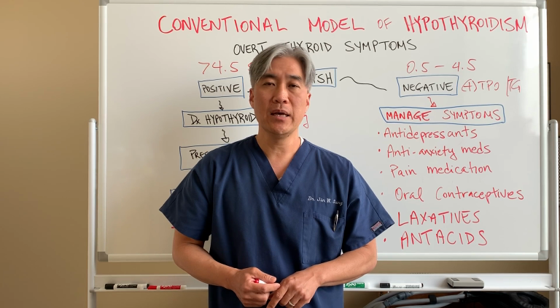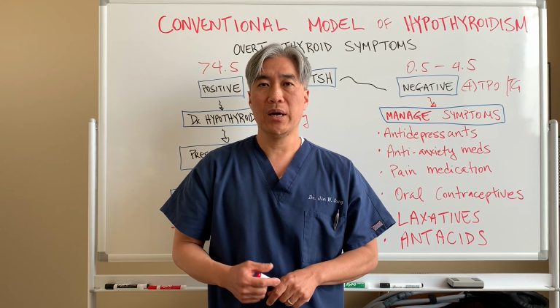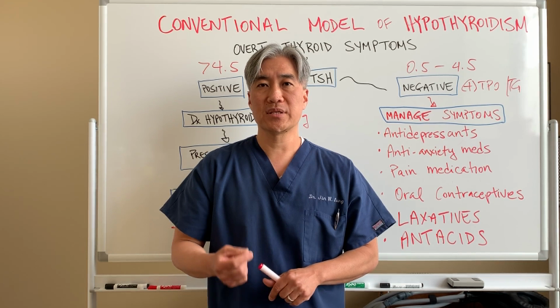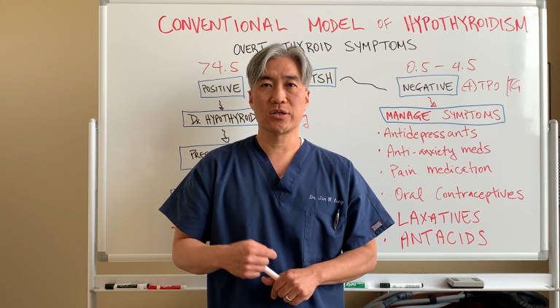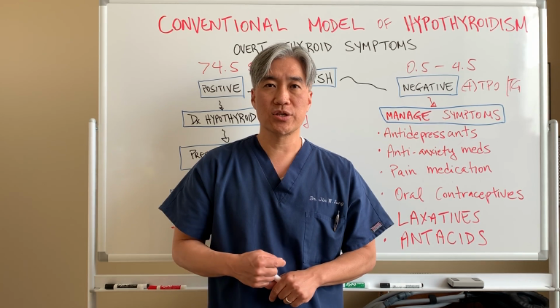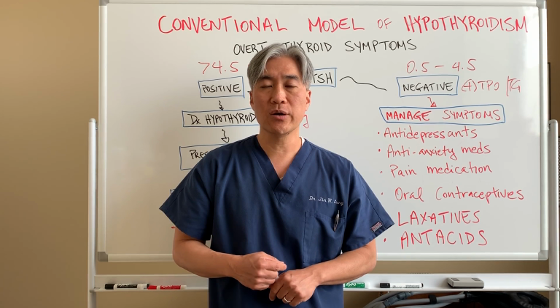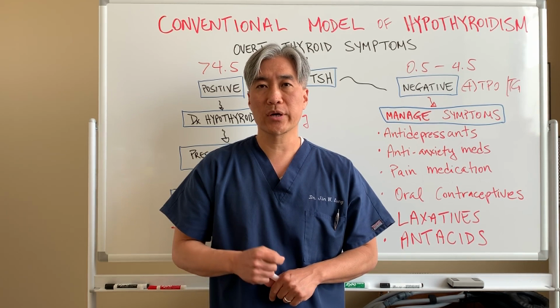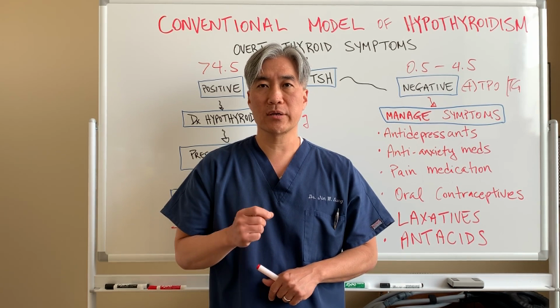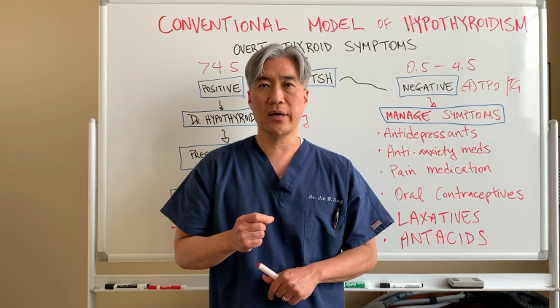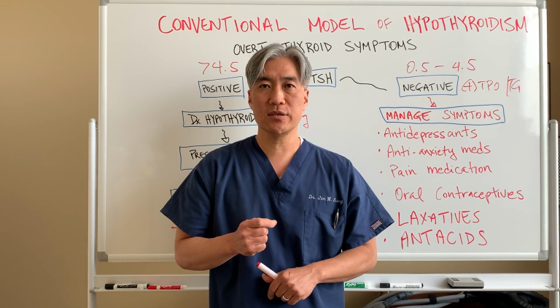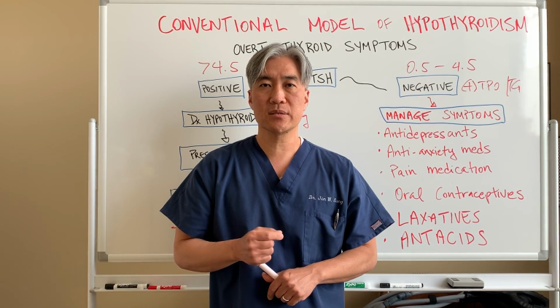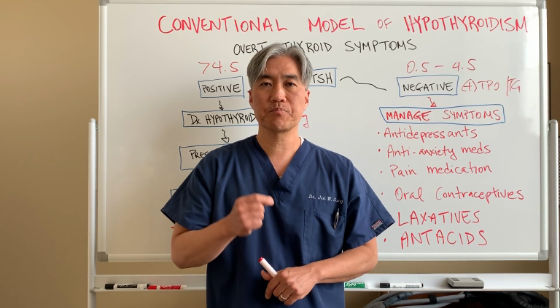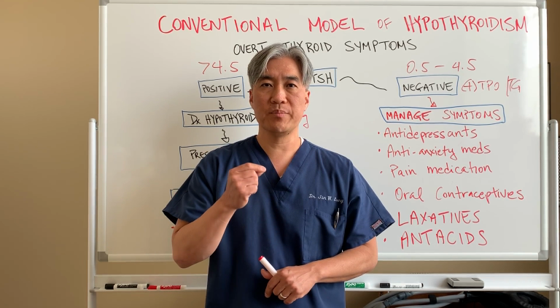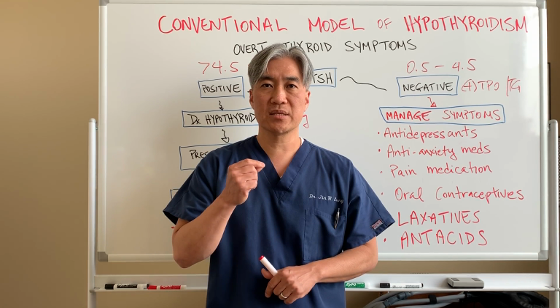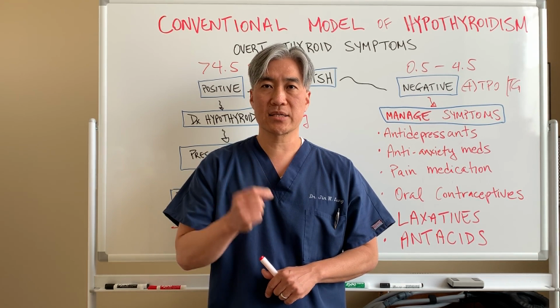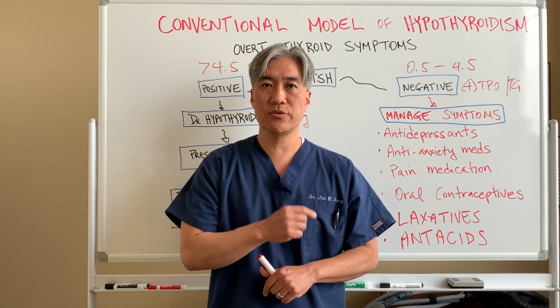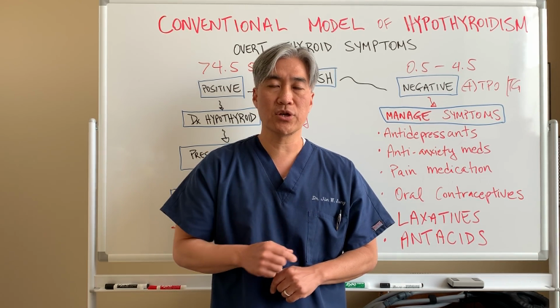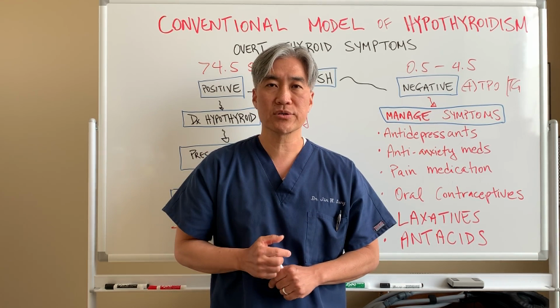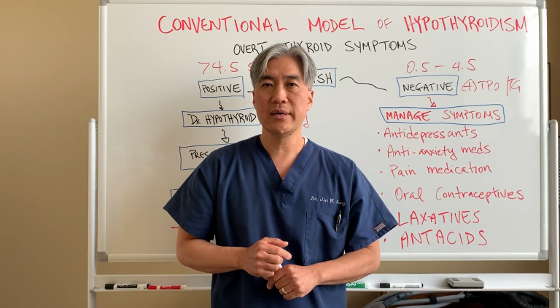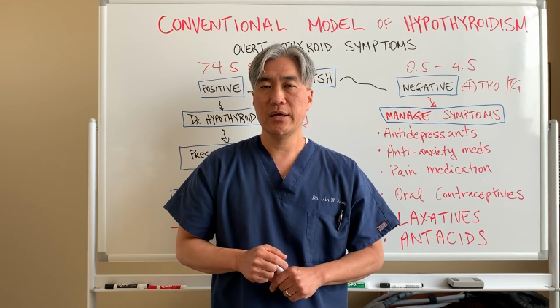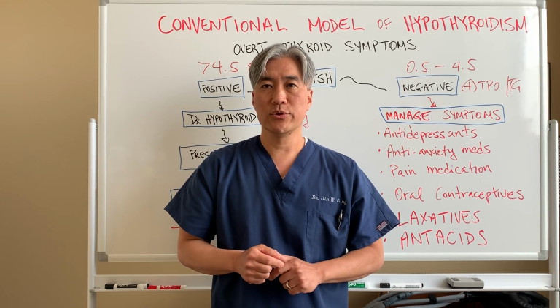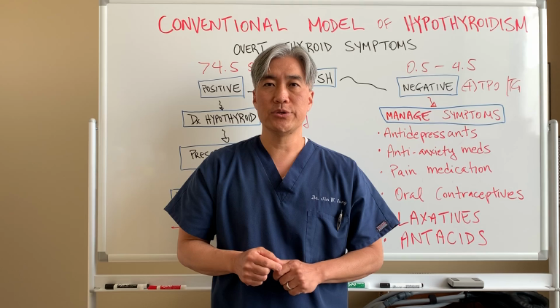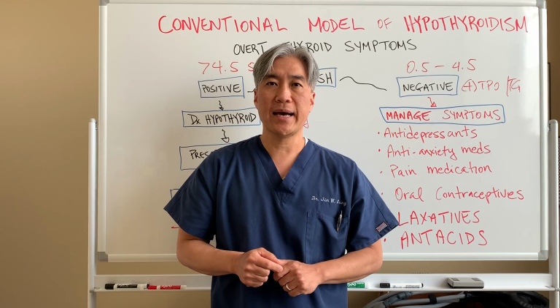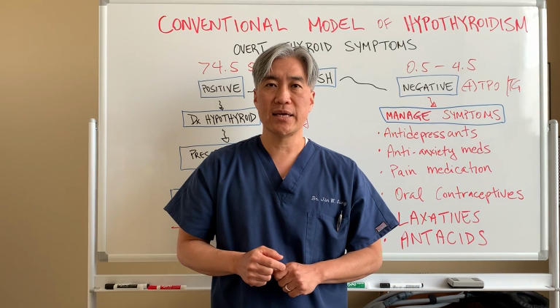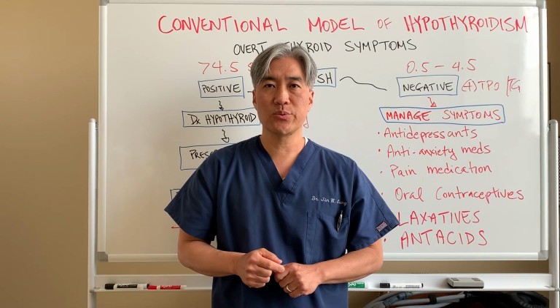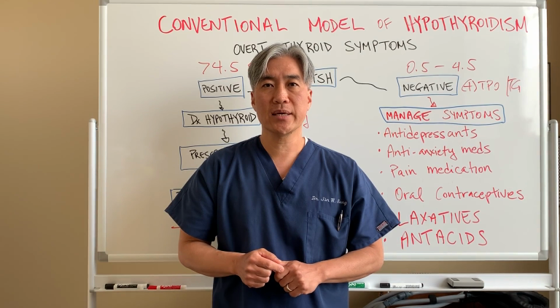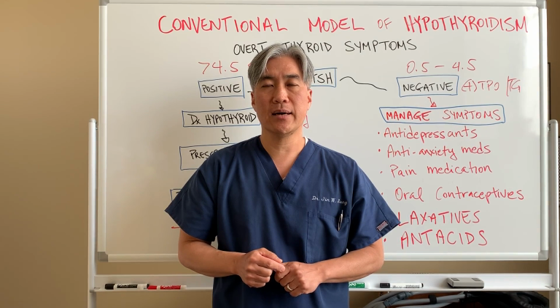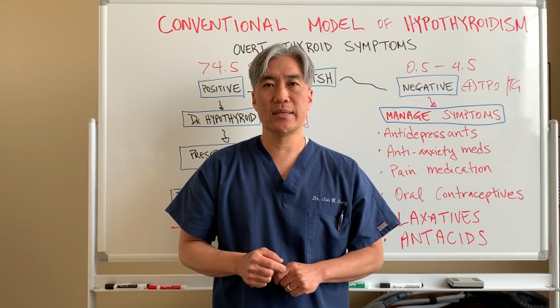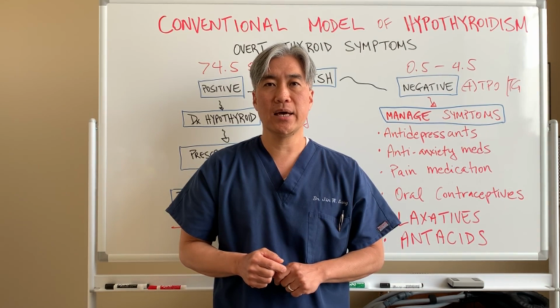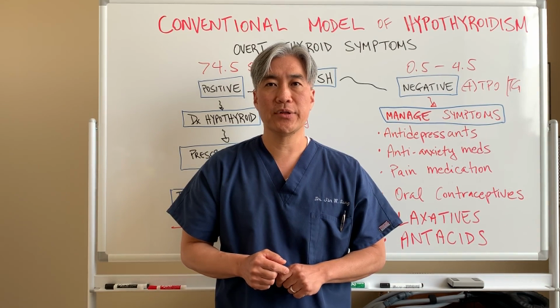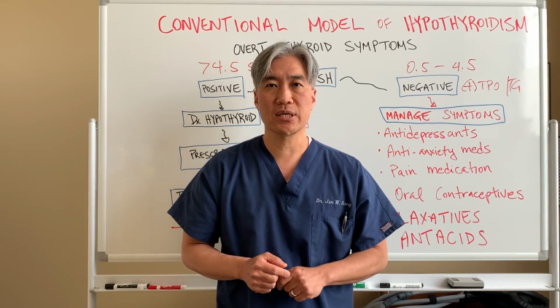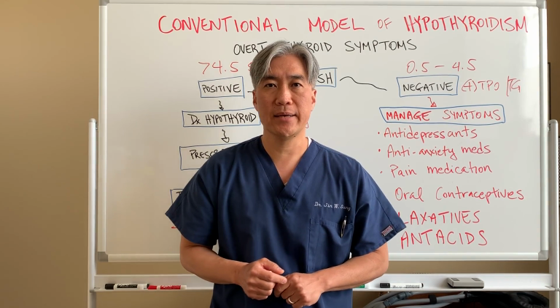My name is Dr. Jin Sung — clinical excellence meets excellent results. We'll see you guys next week on the healthy side. Thank you.